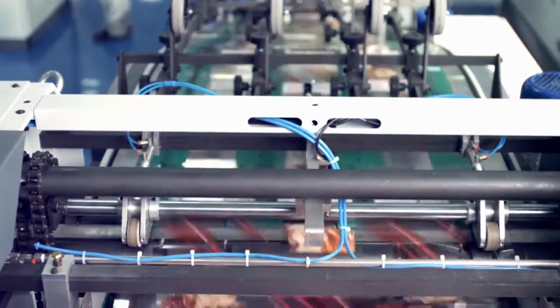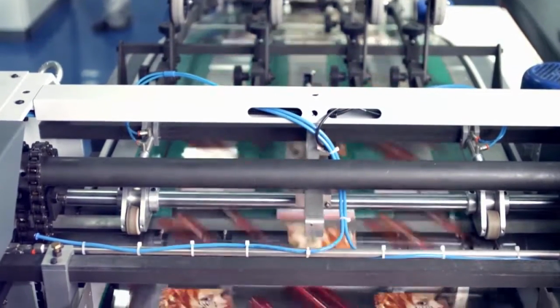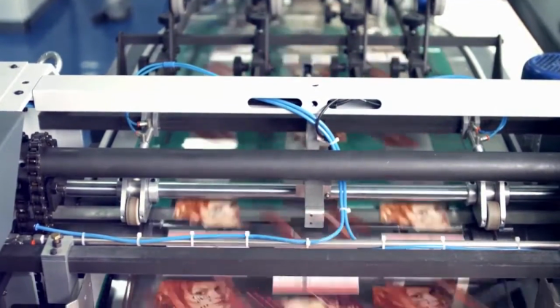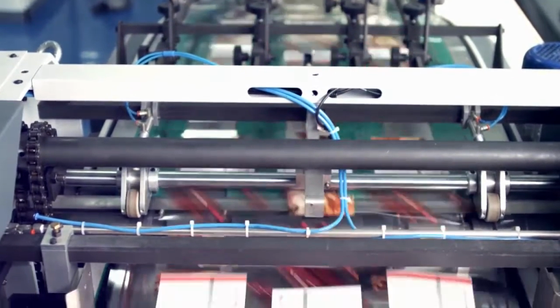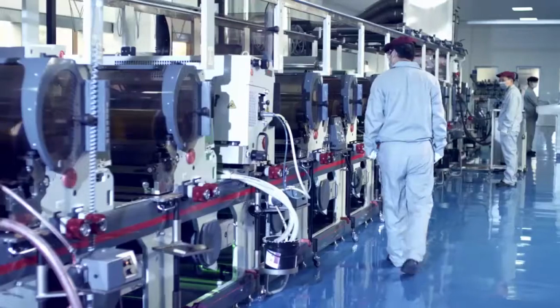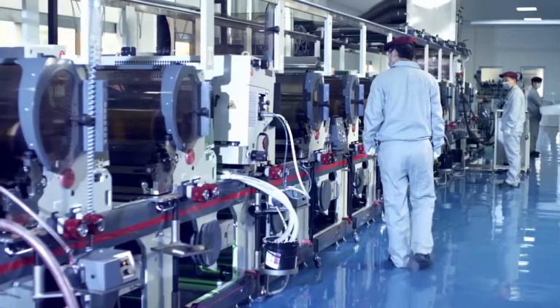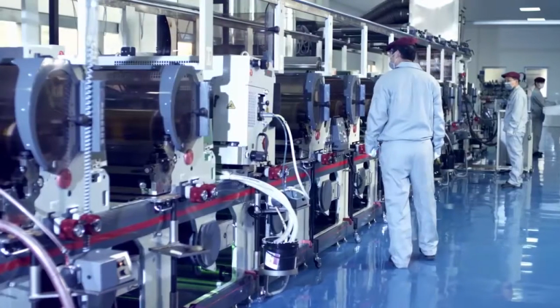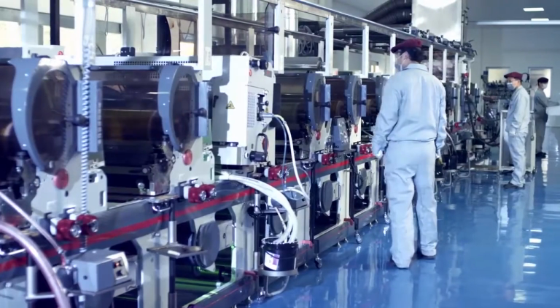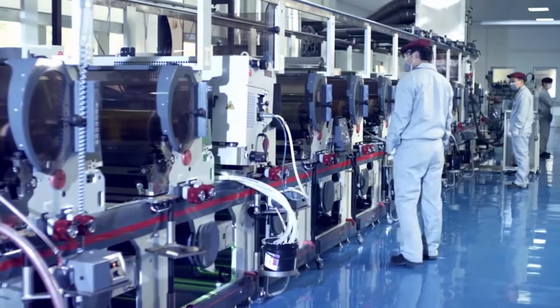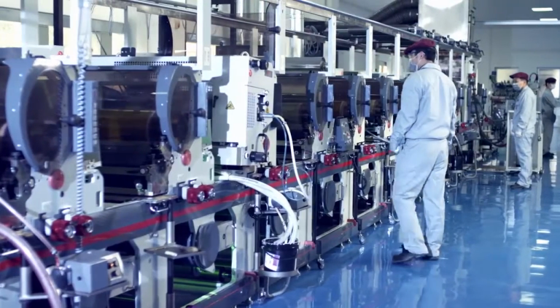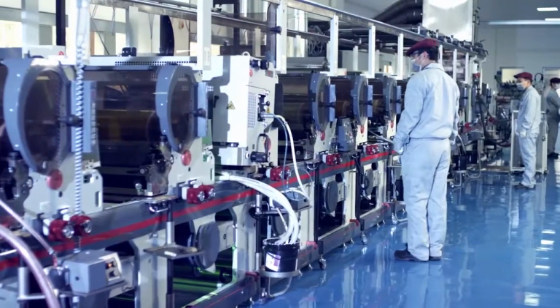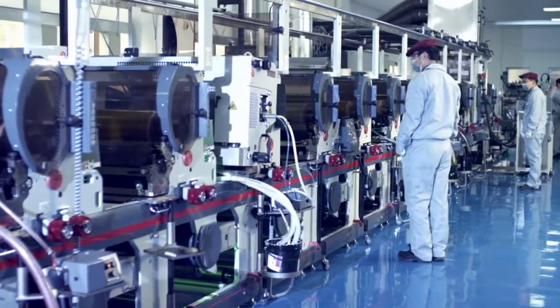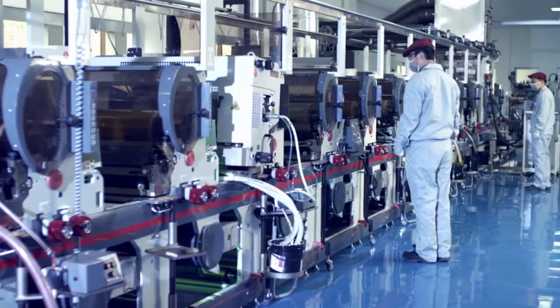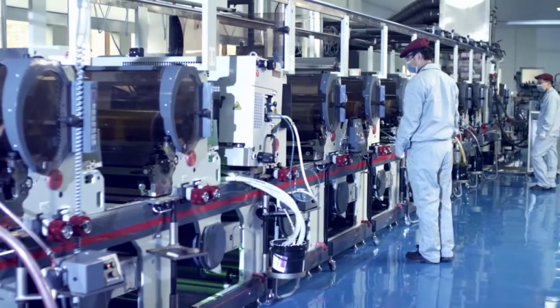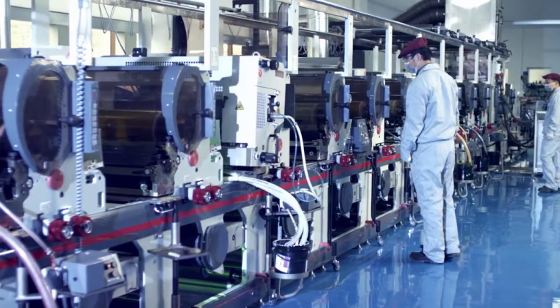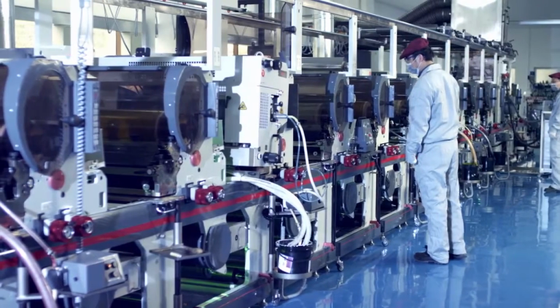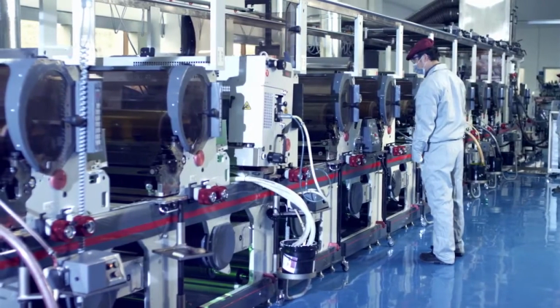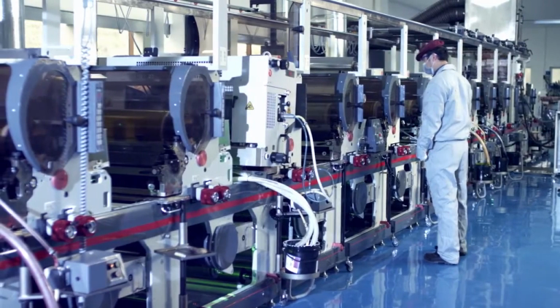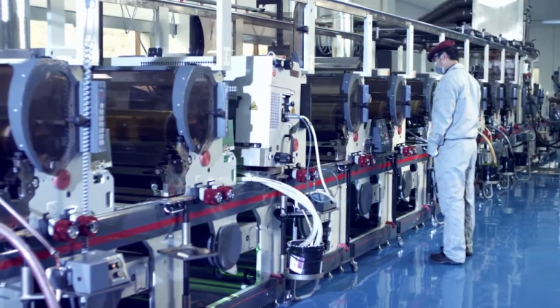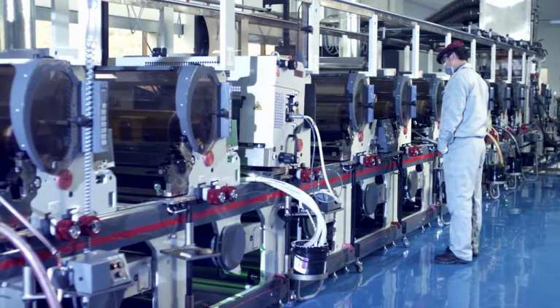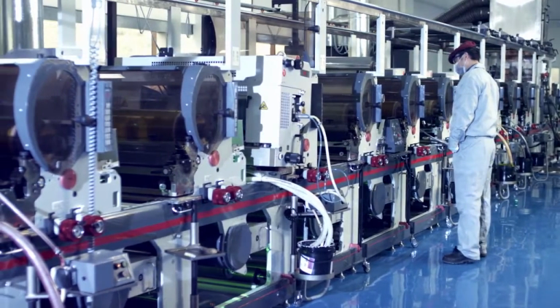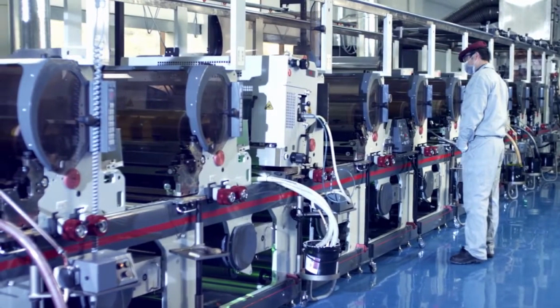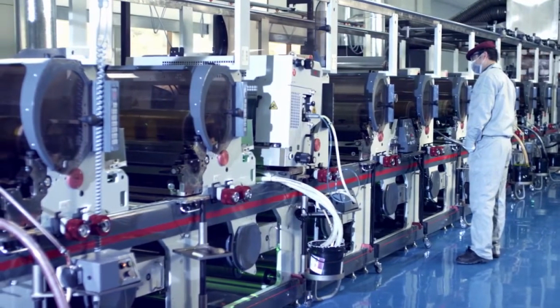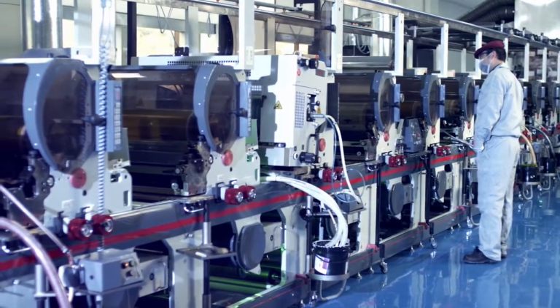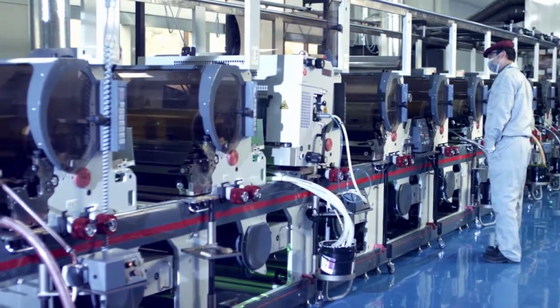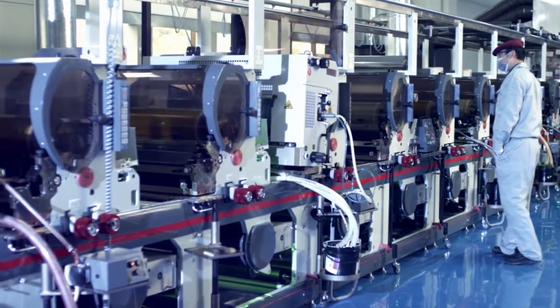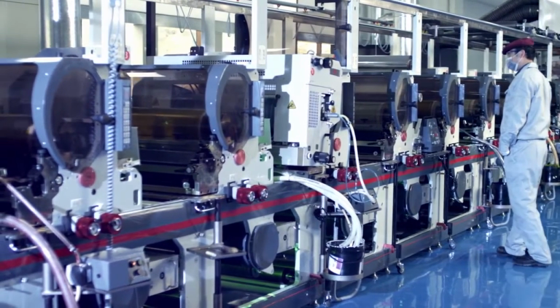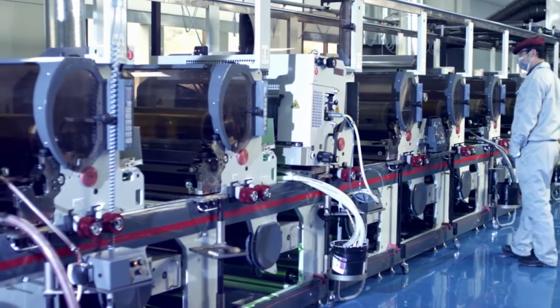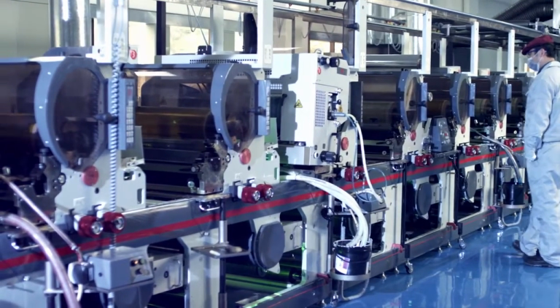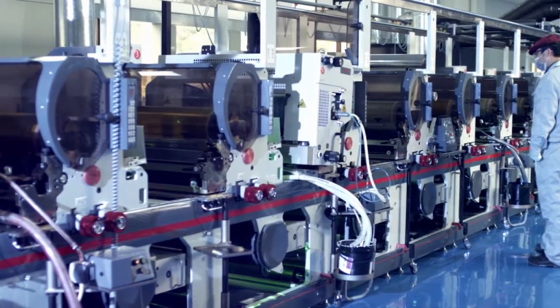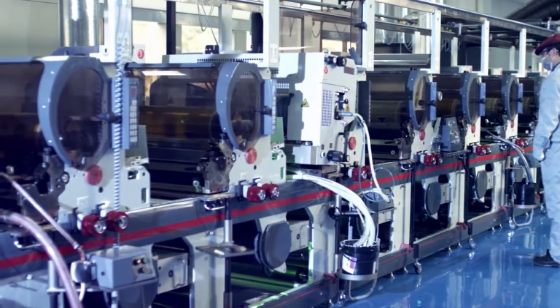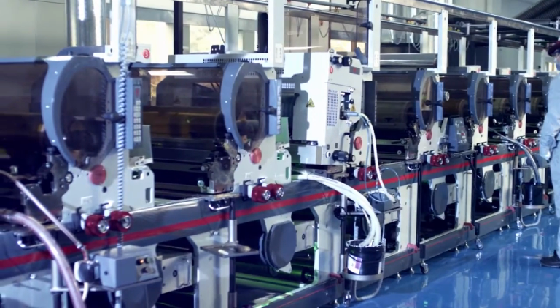UV flexo printing allows thicker ink films than does offset, meaning bolder, more vibrant, and more opaque colors on plastic.